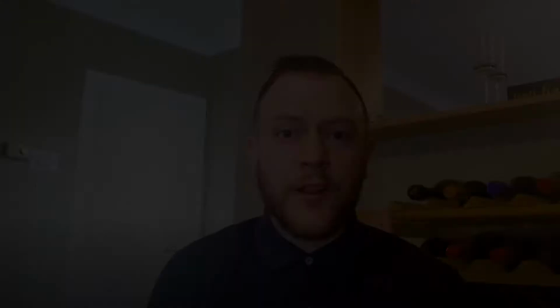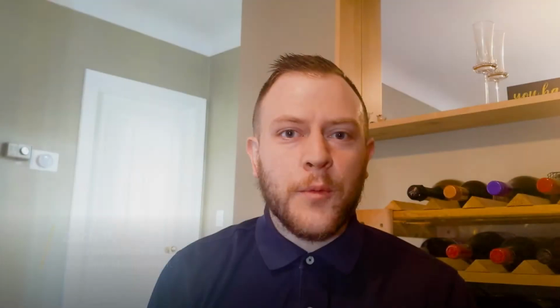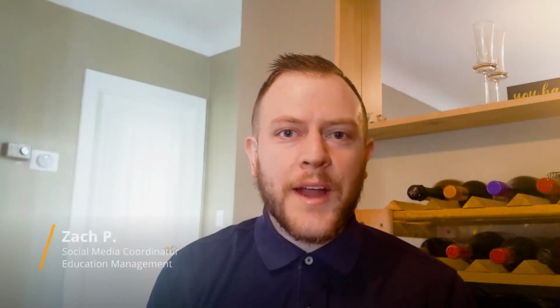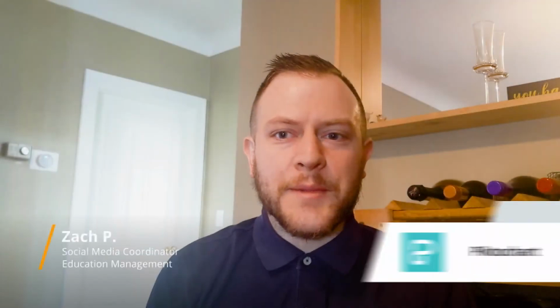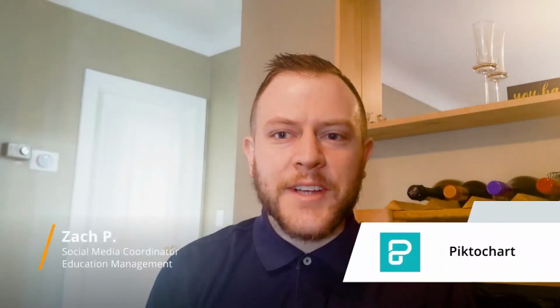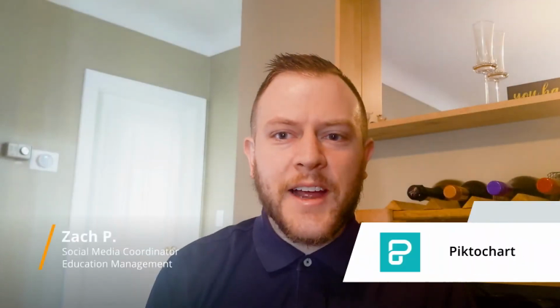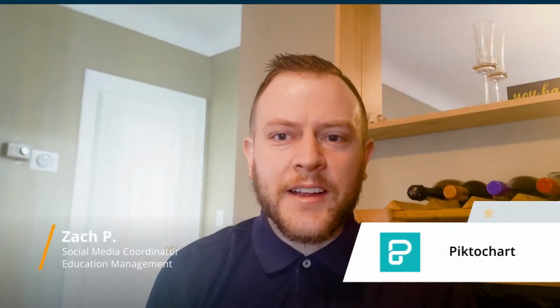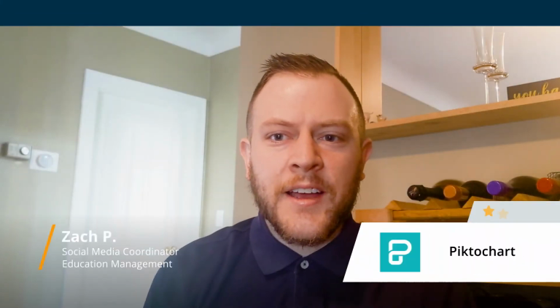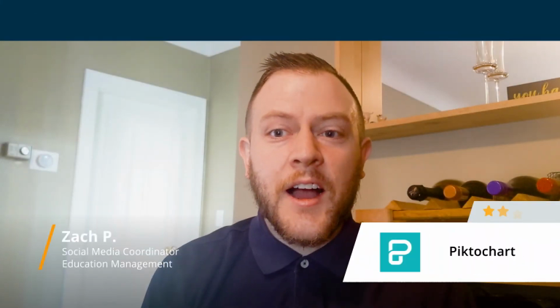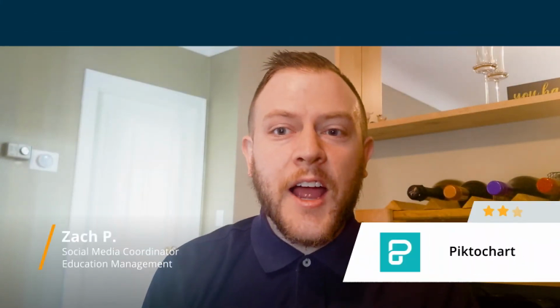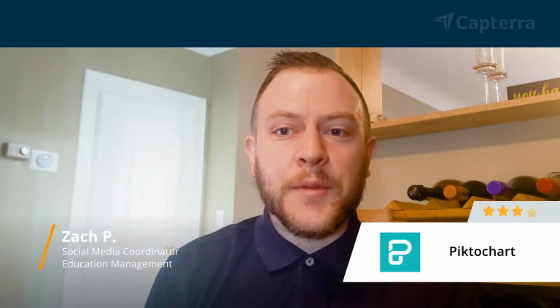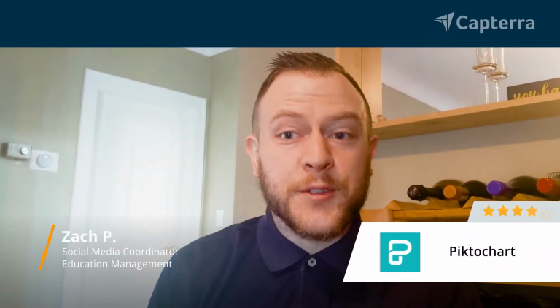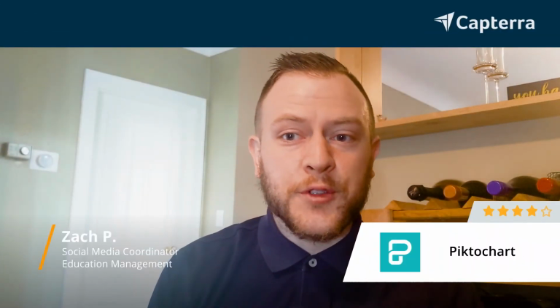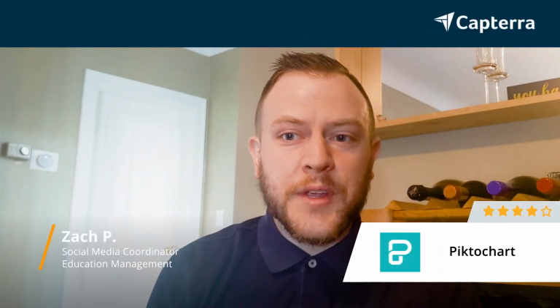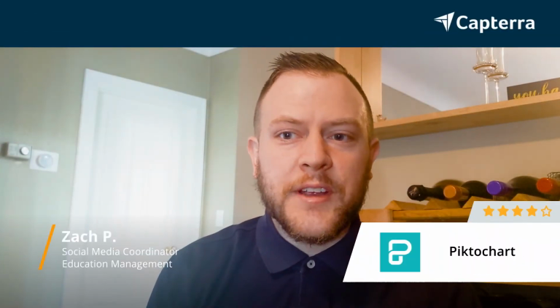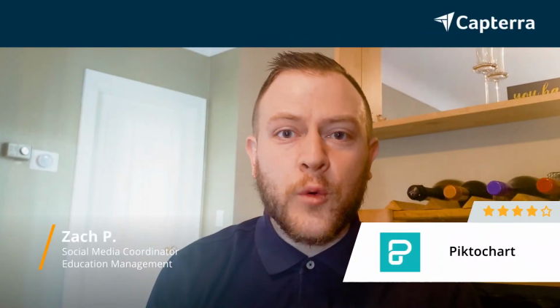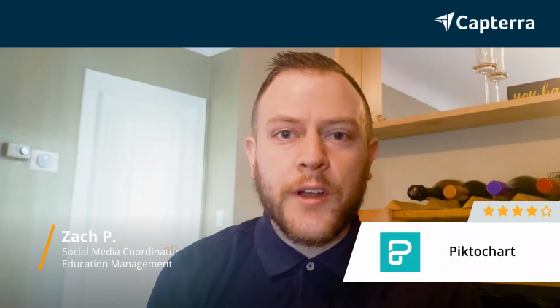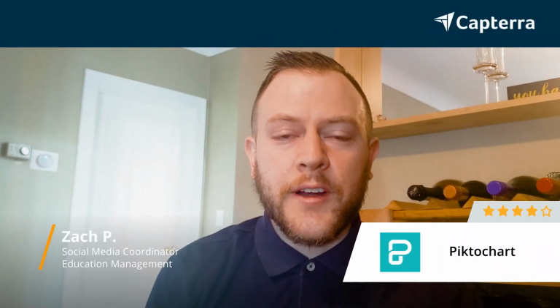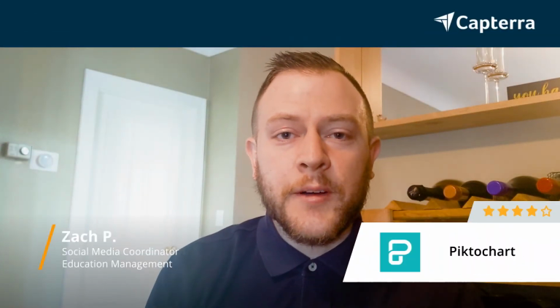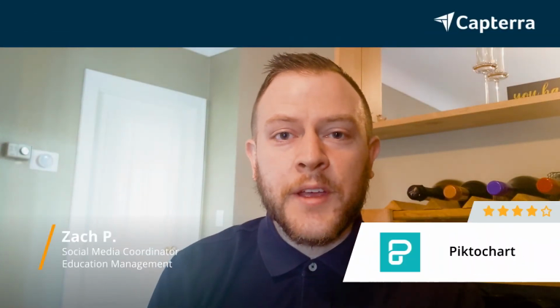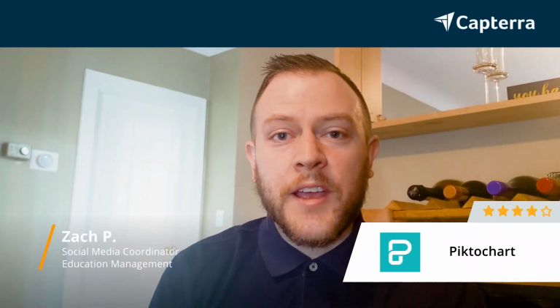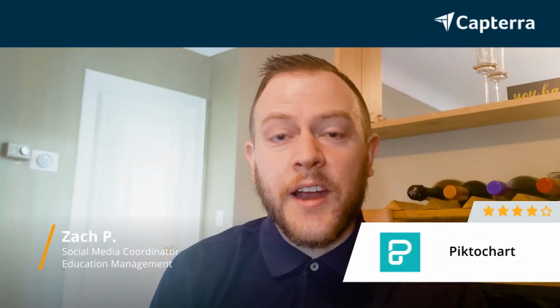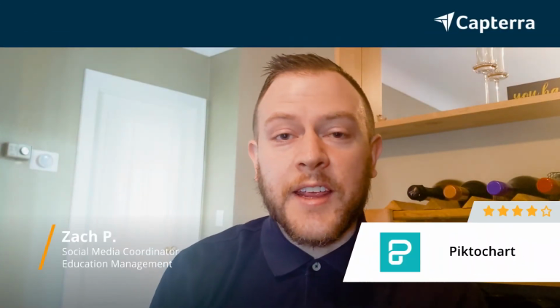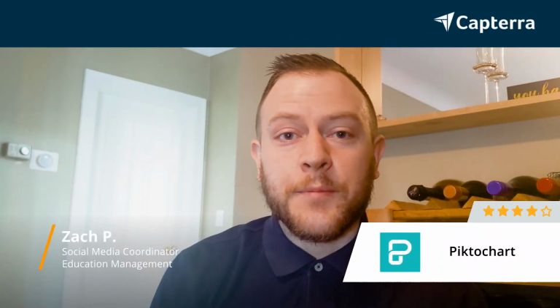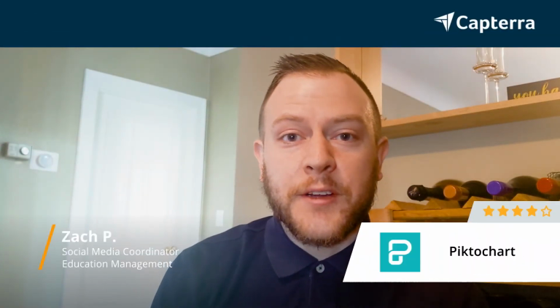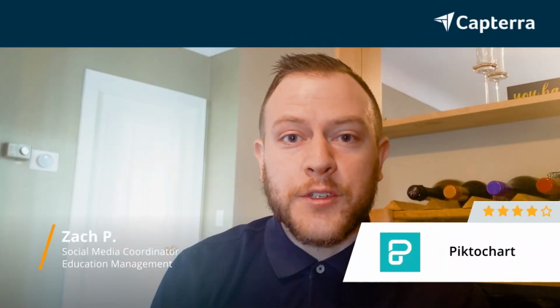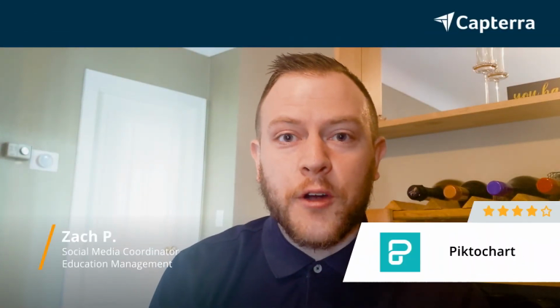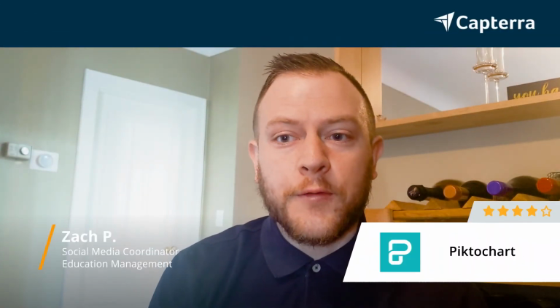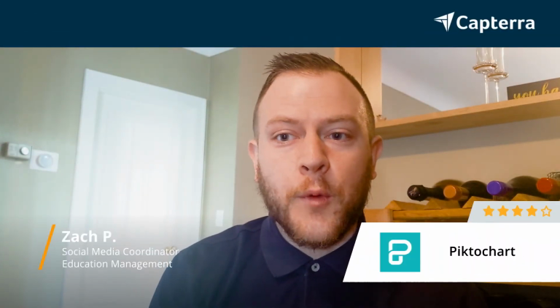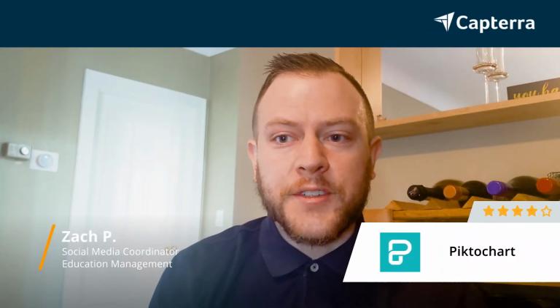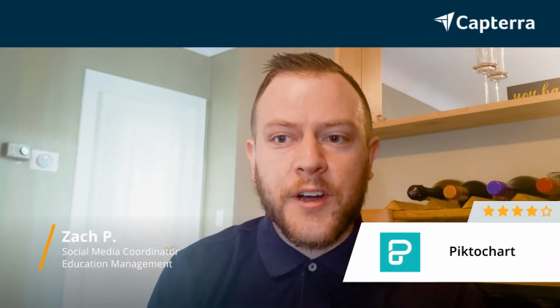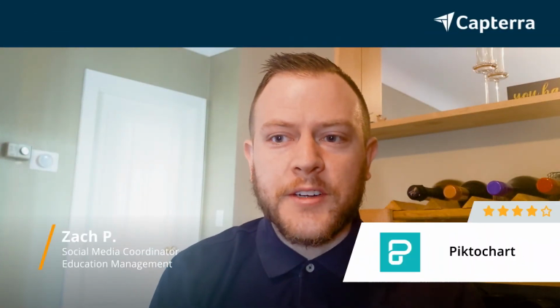Hello, my name is Zach. I am a social media coordinator and I give PictoChart four stars.